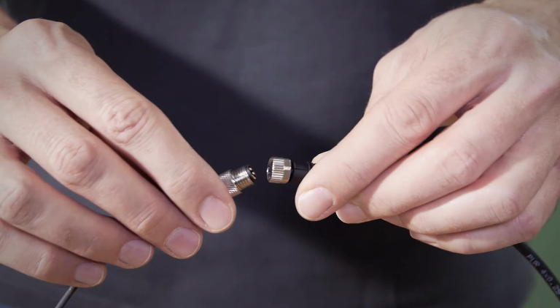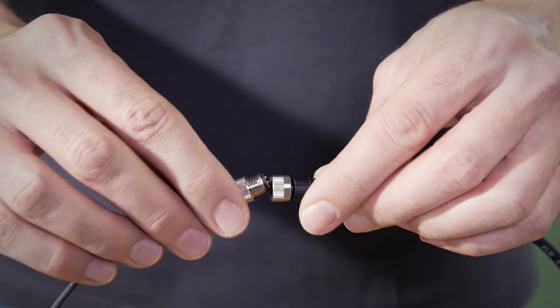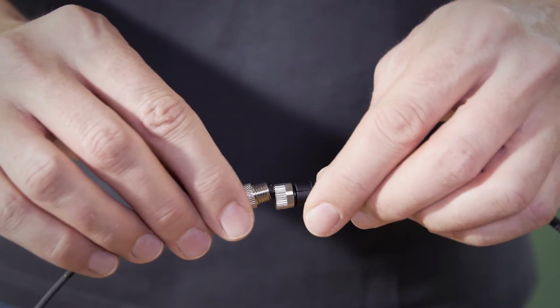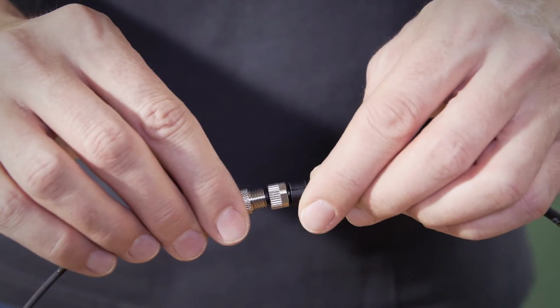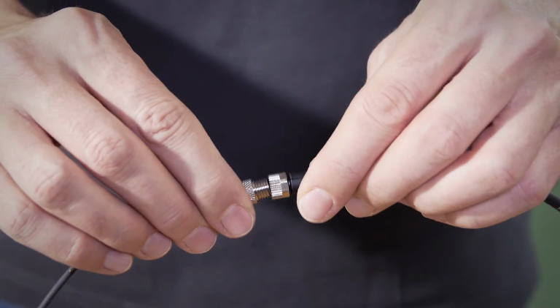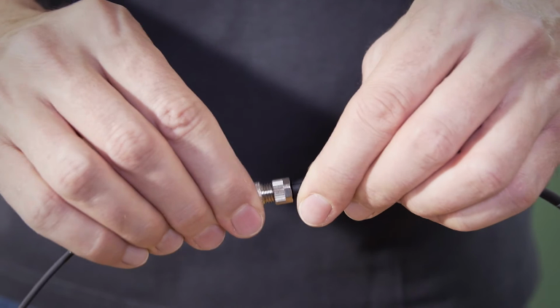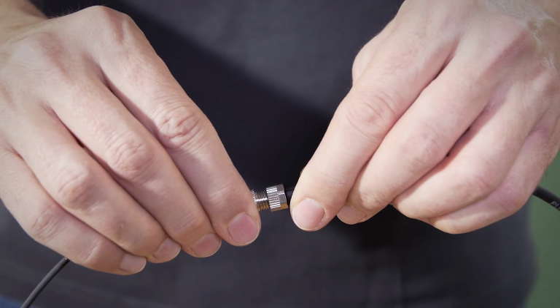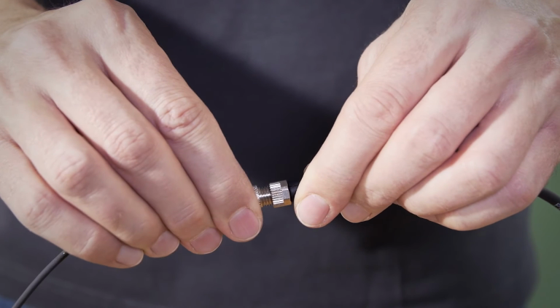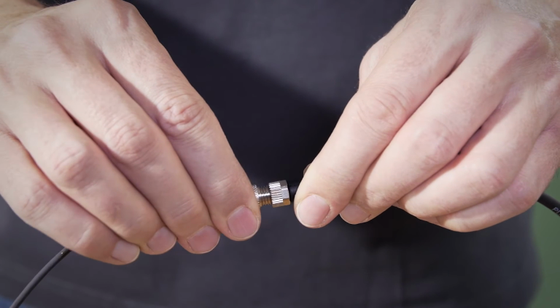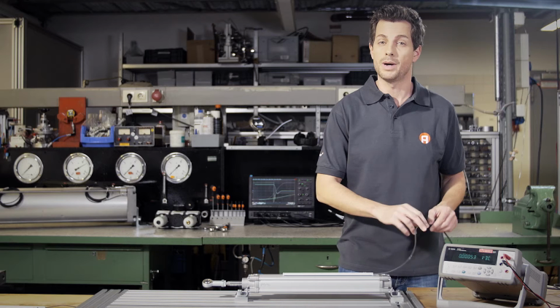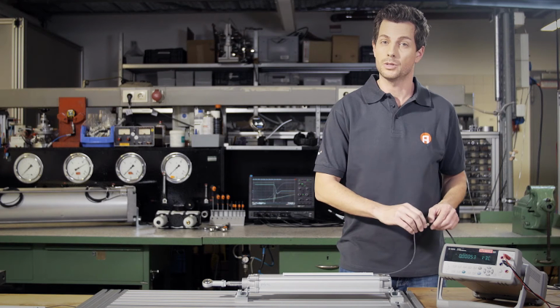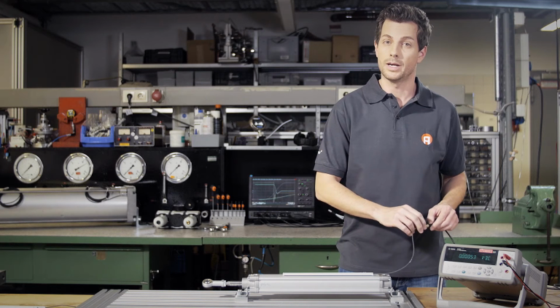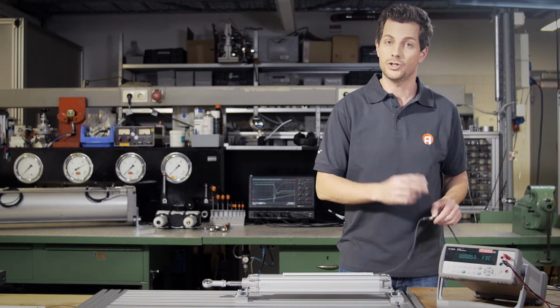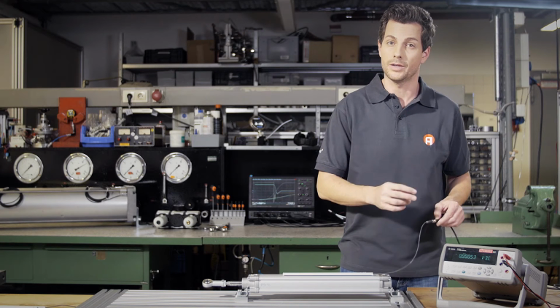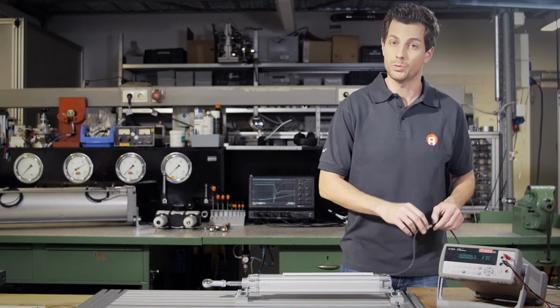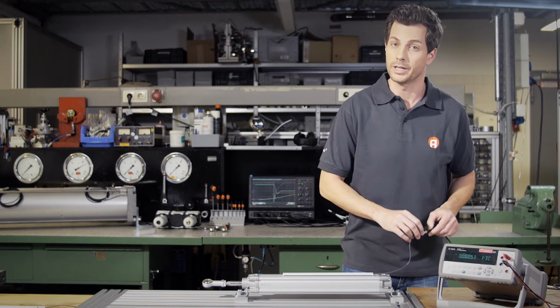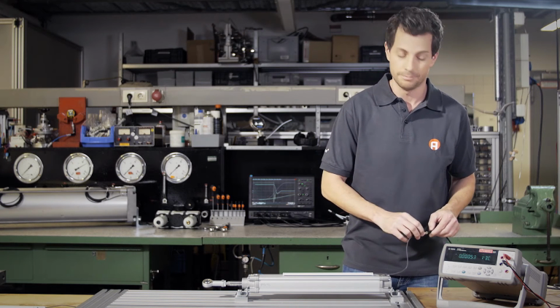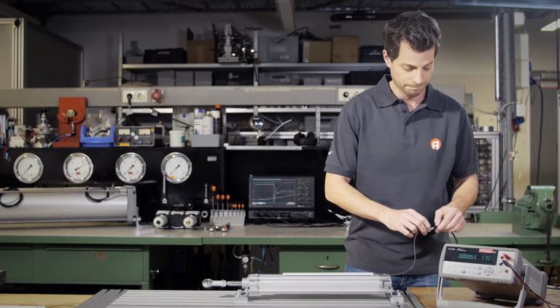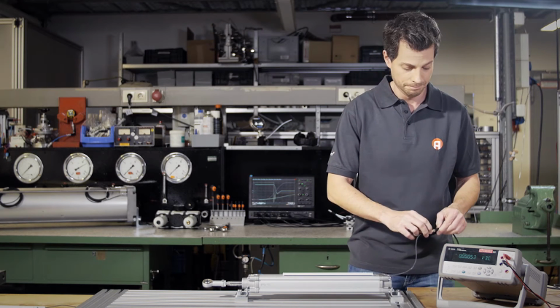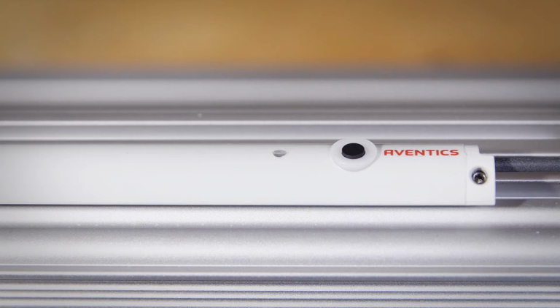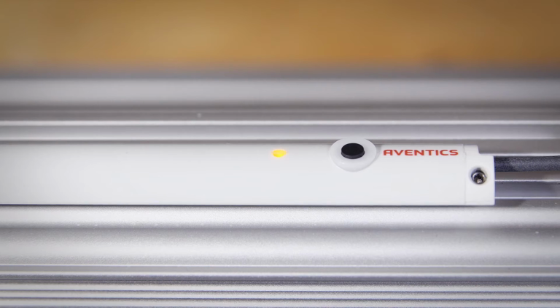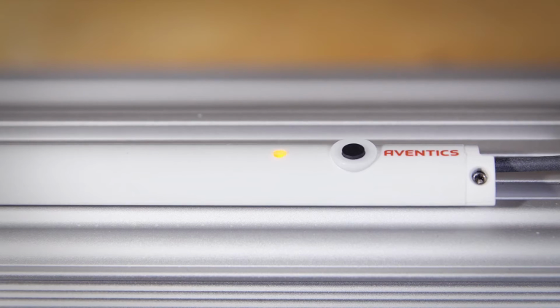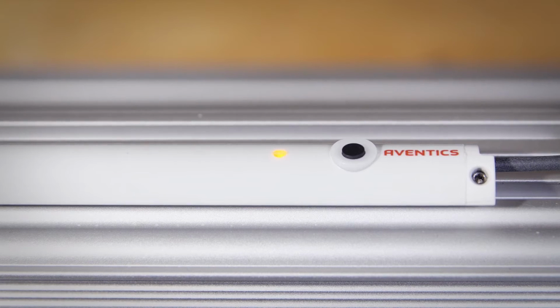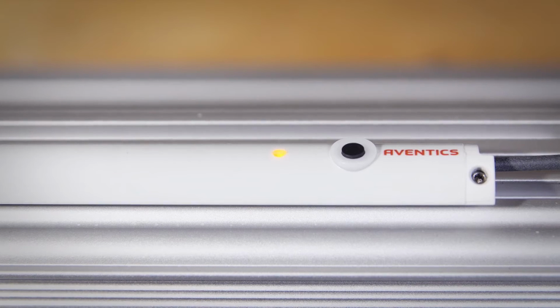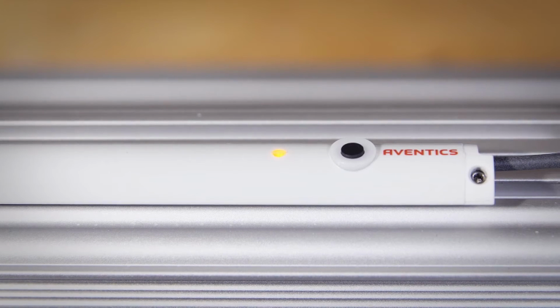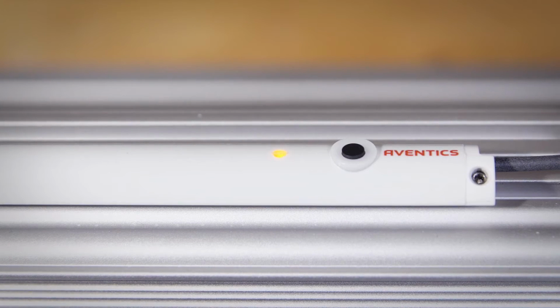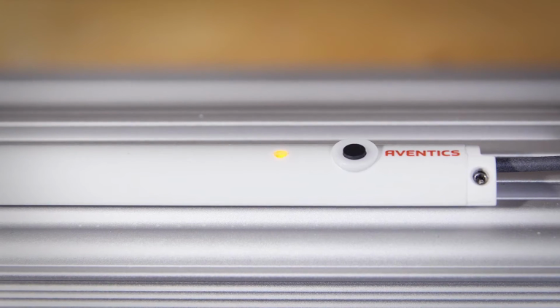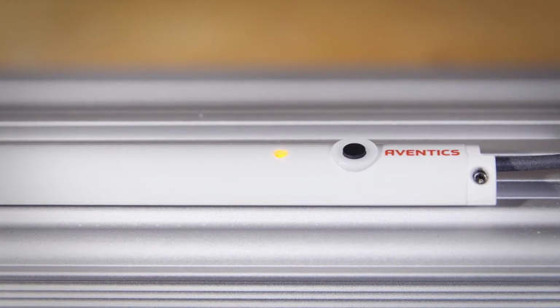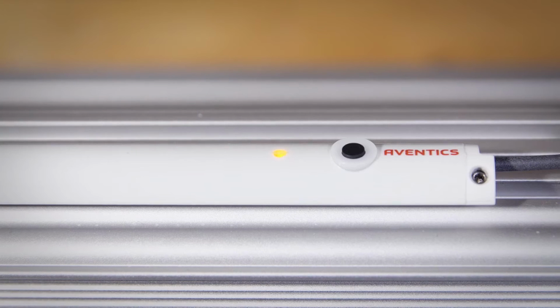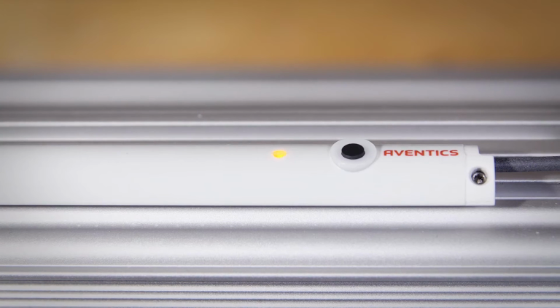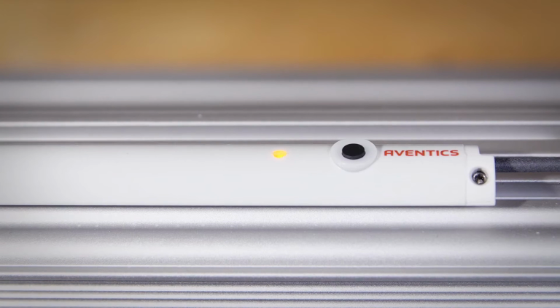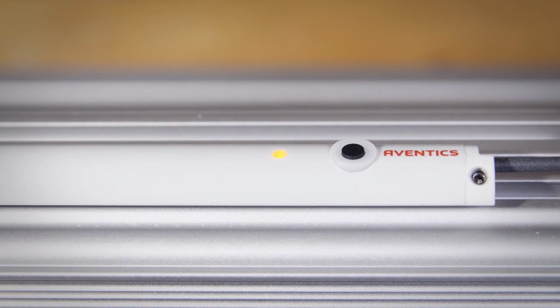Now we just have to connect the SM6 to the power supply and check if it's working. If the diode lights up, installation was successful.